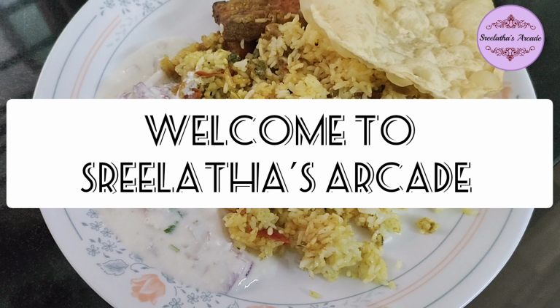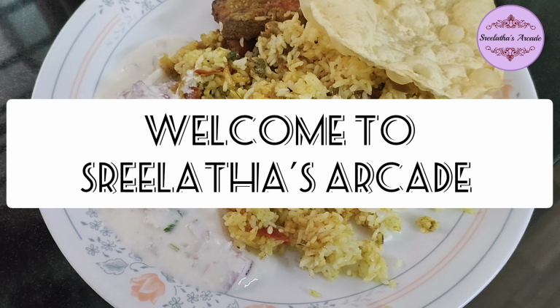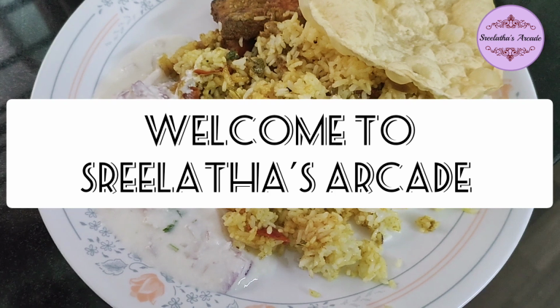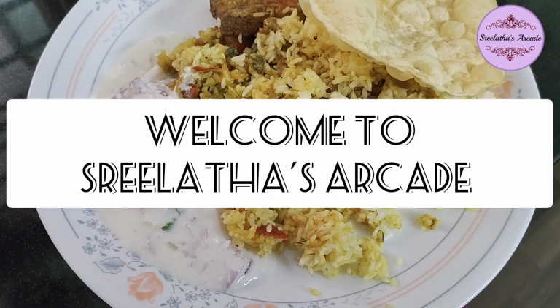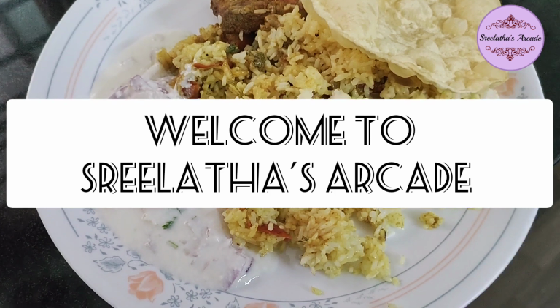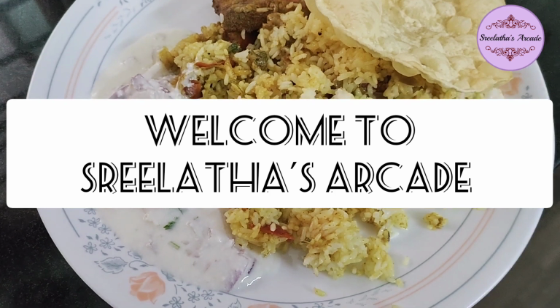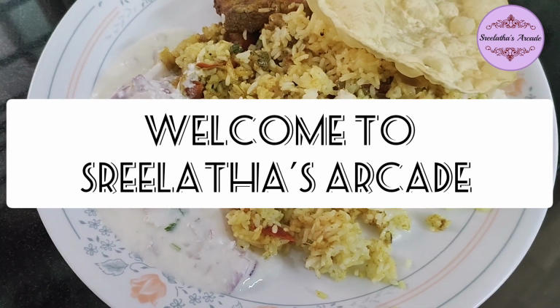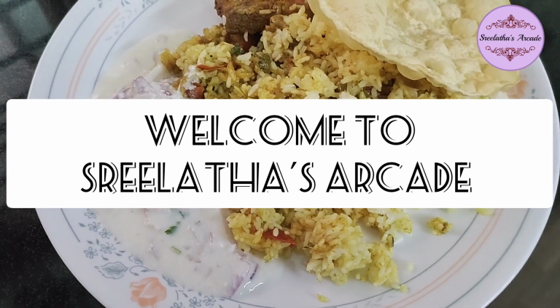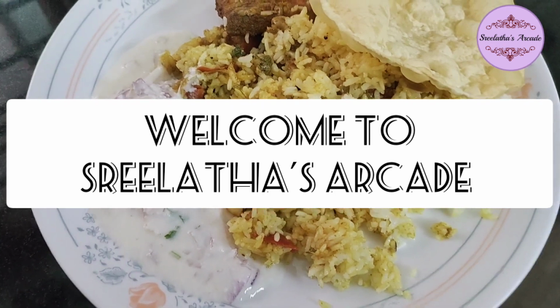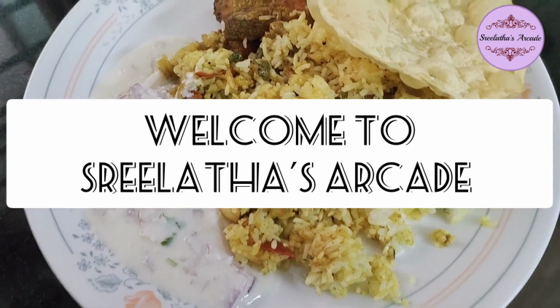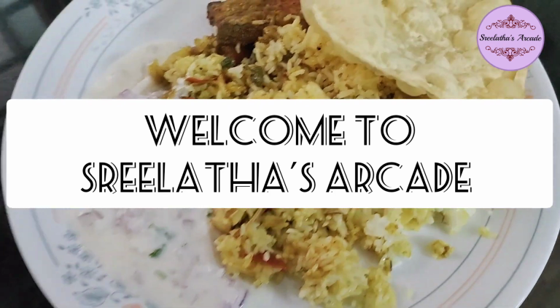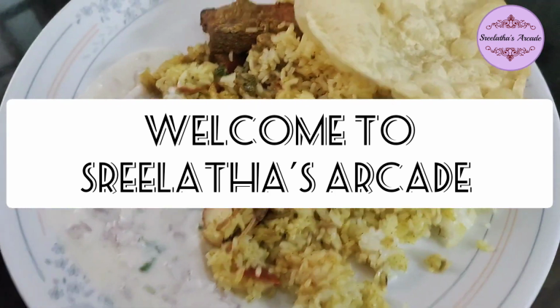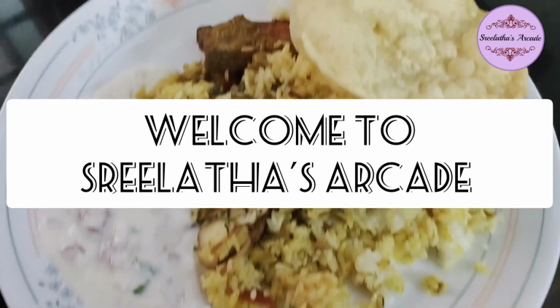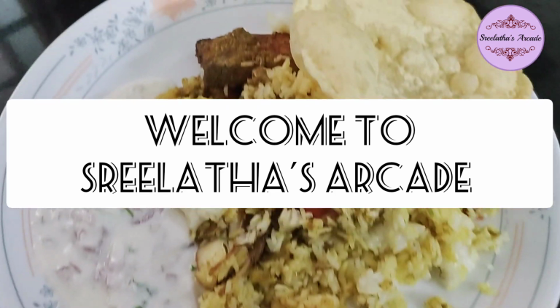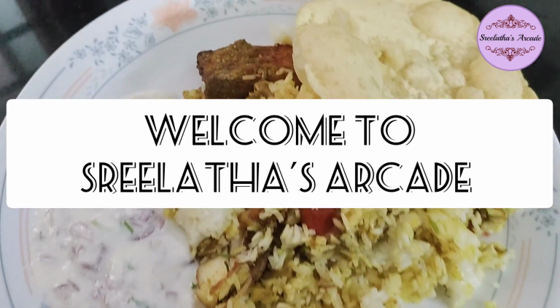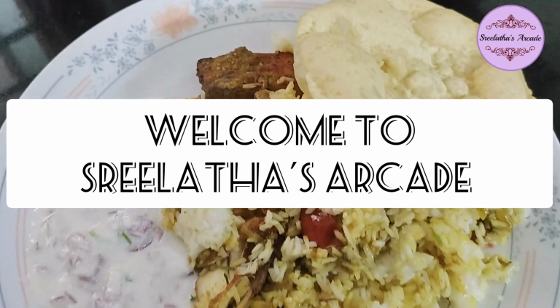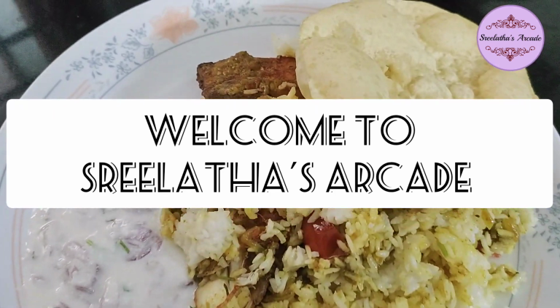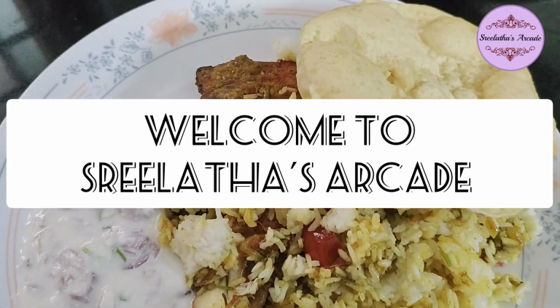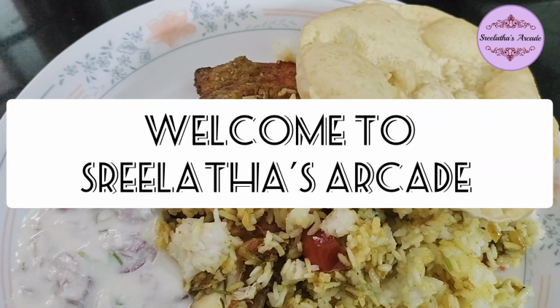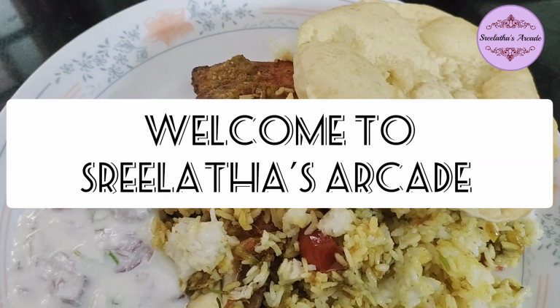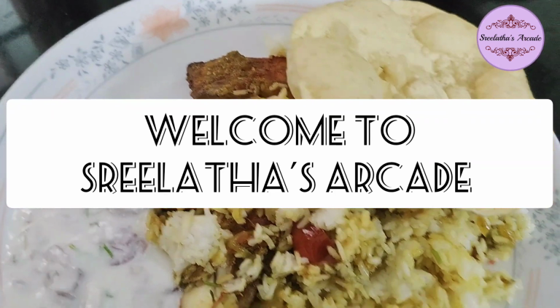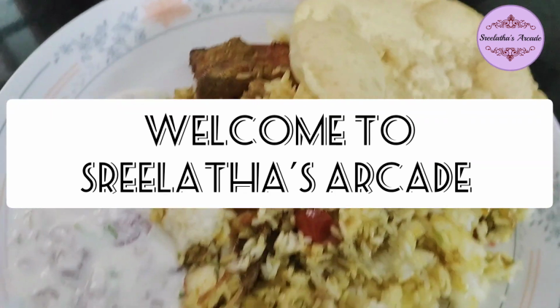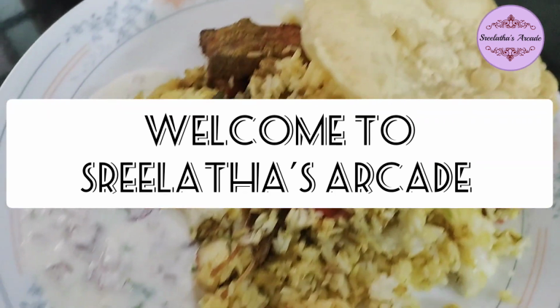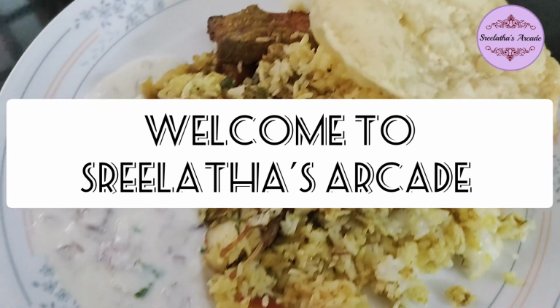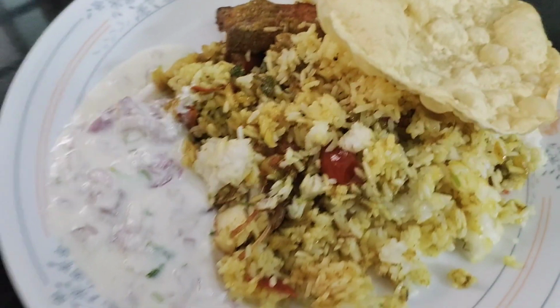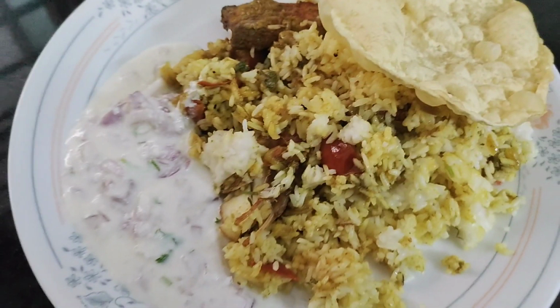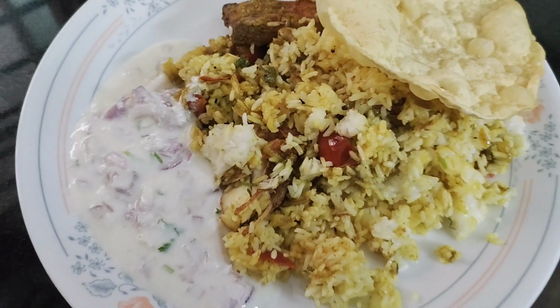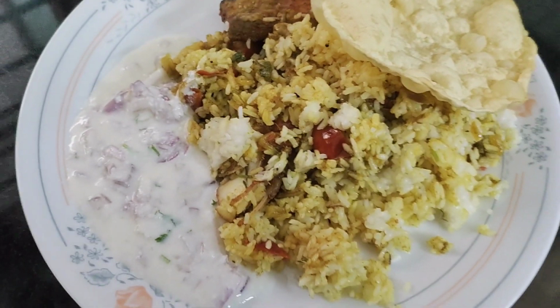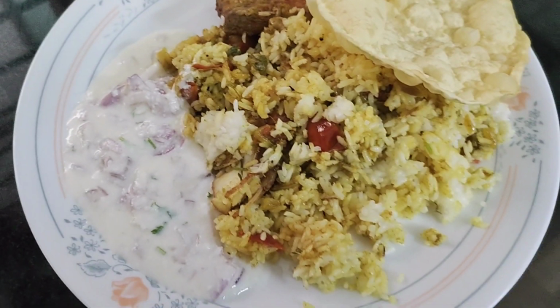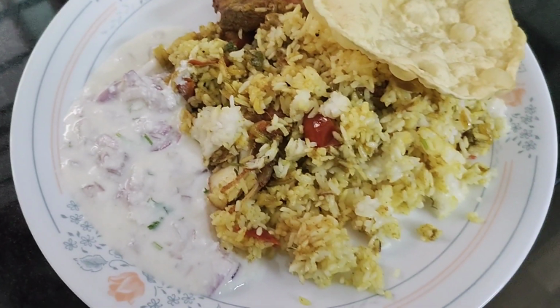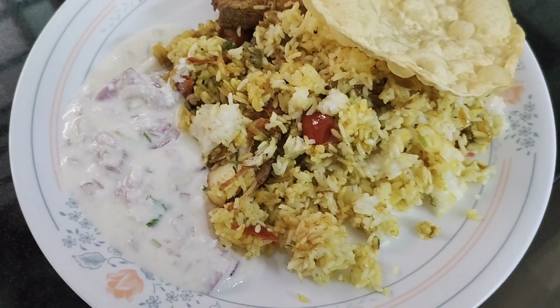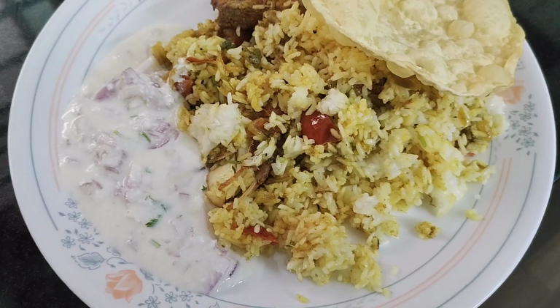Hello everyone! I am going to make a fish biryani recipe.